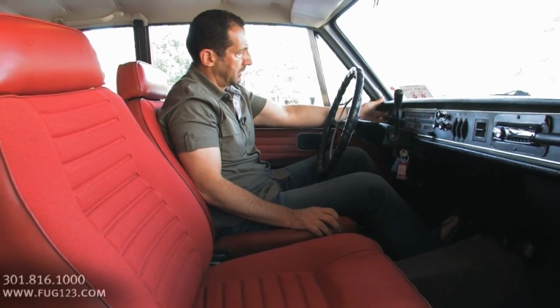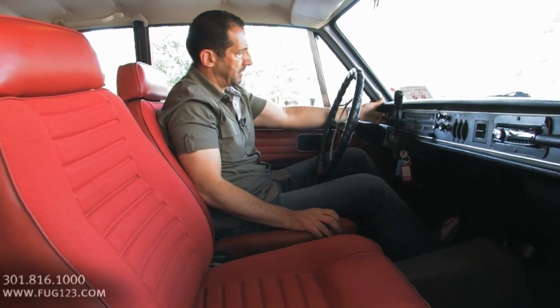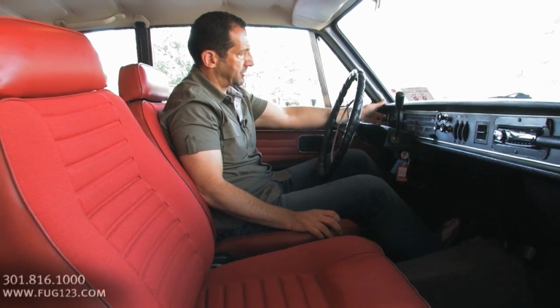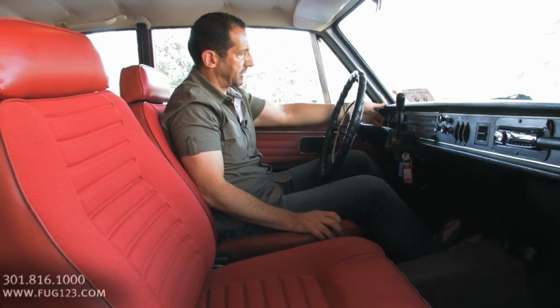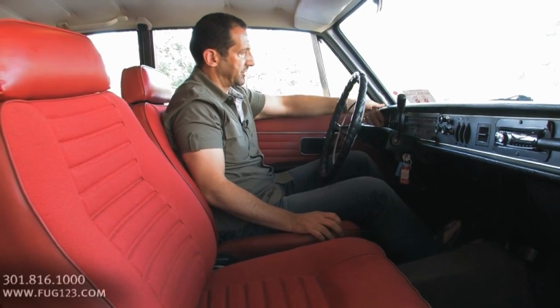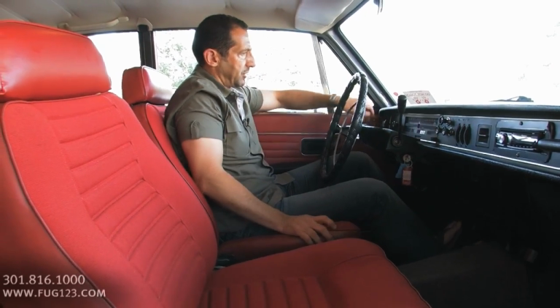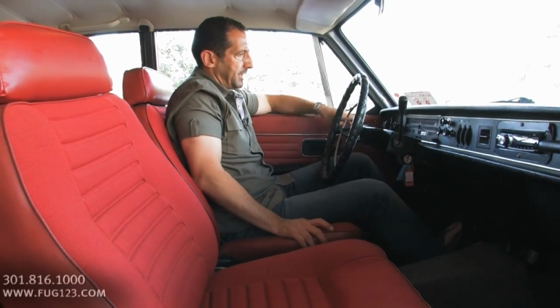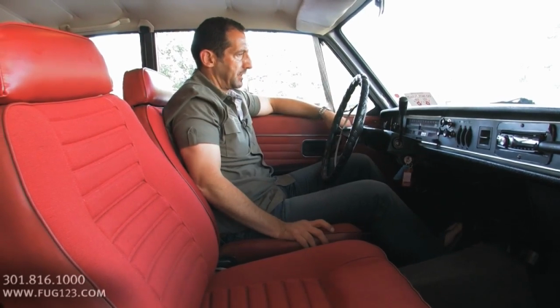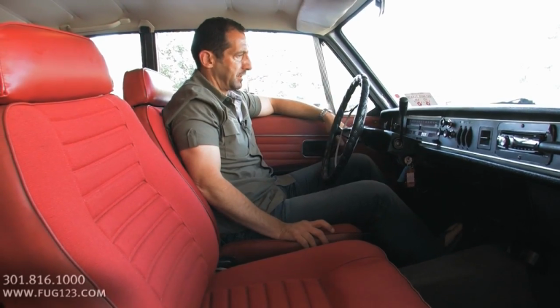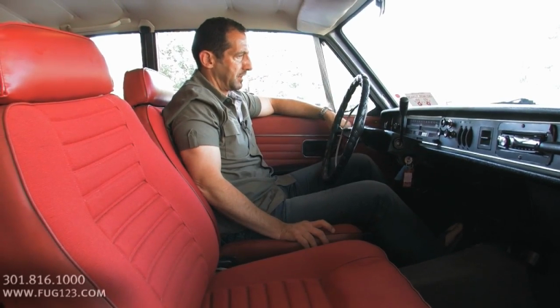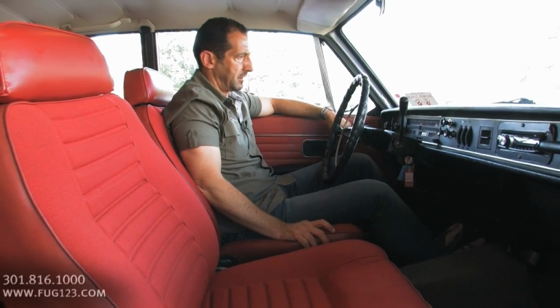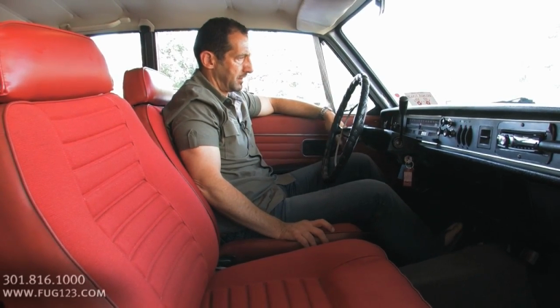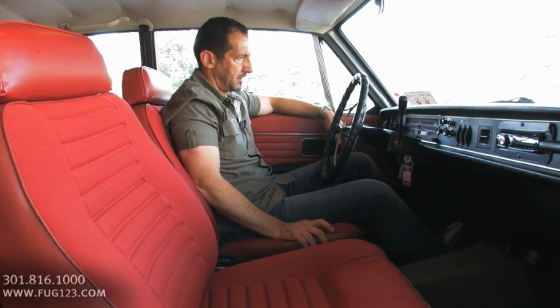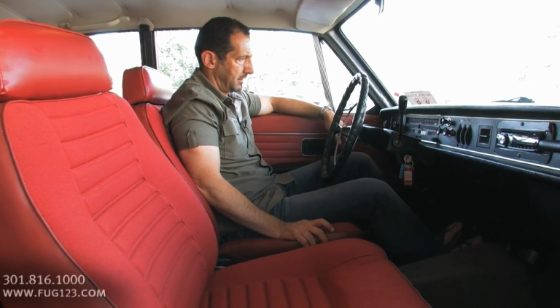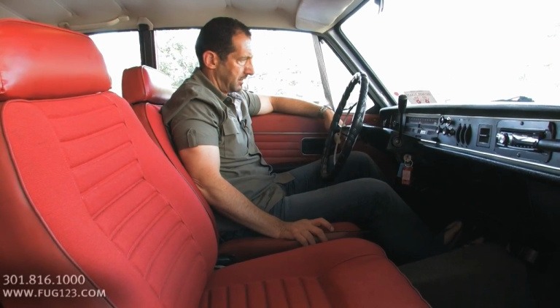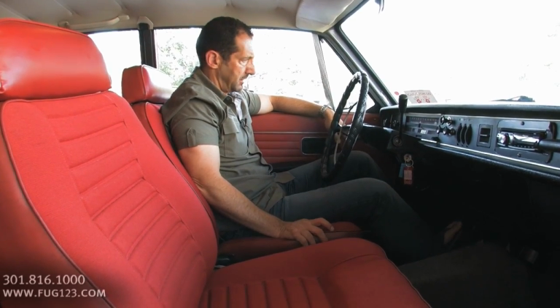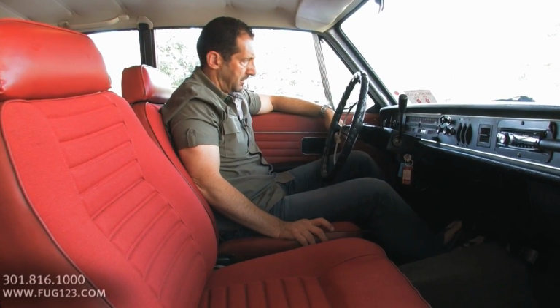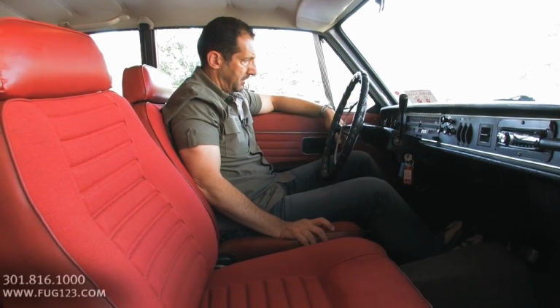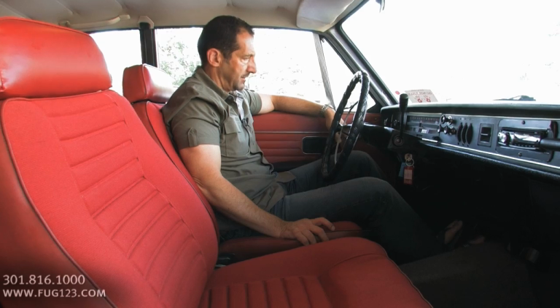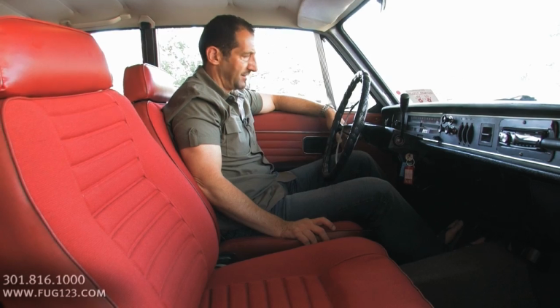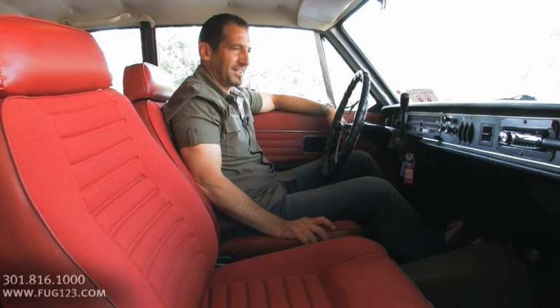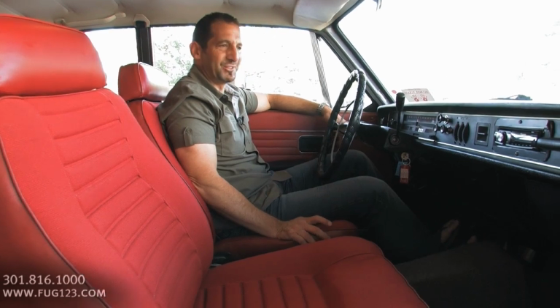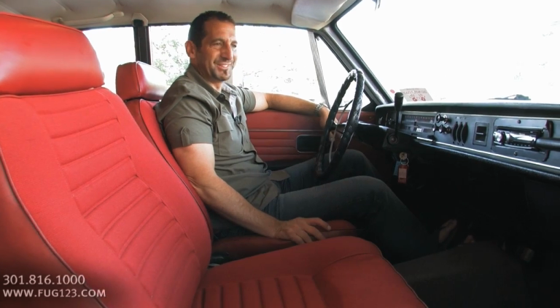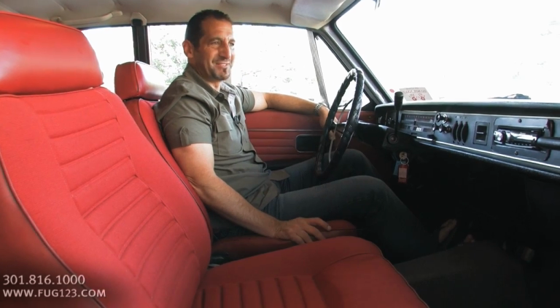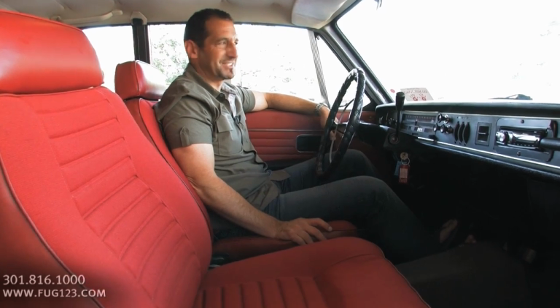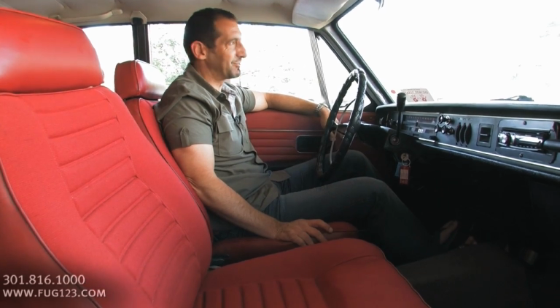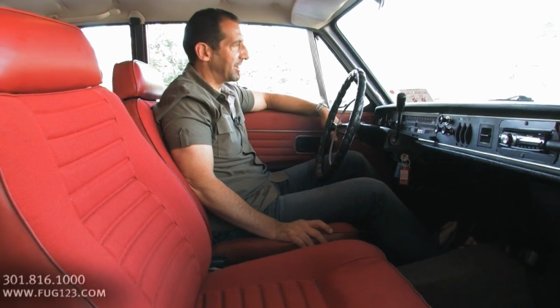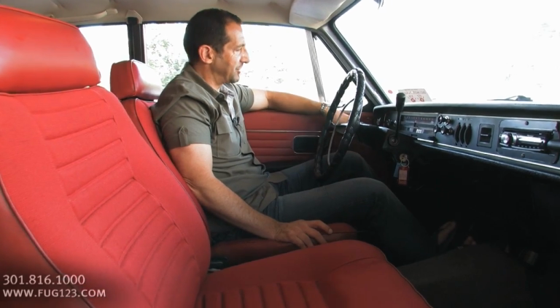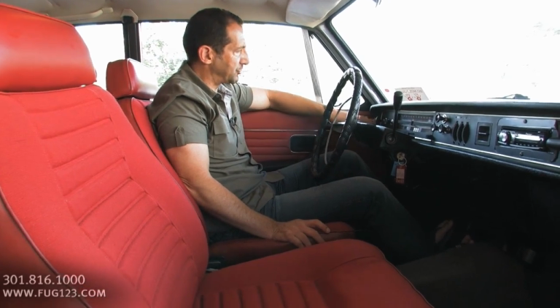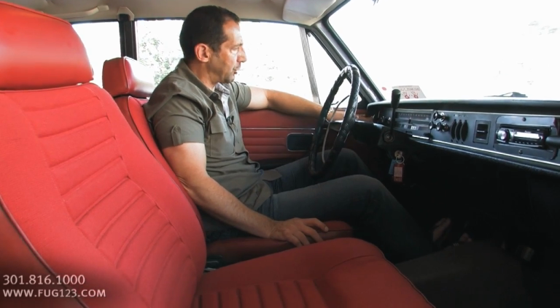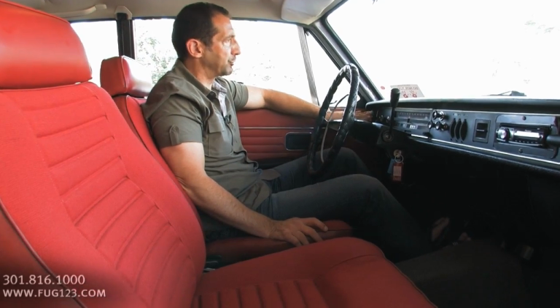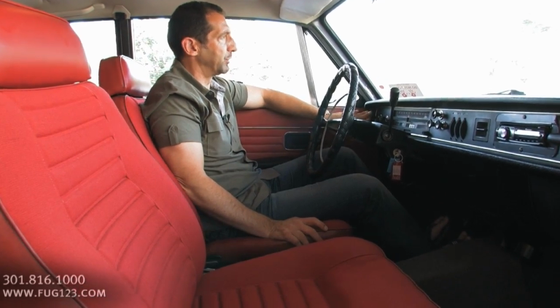Maybe choke it just a little bit. How cool is that? I mean, this thing runs so smooth.